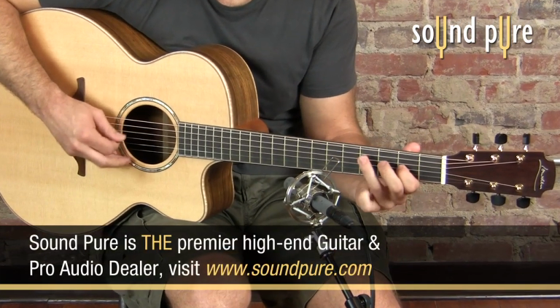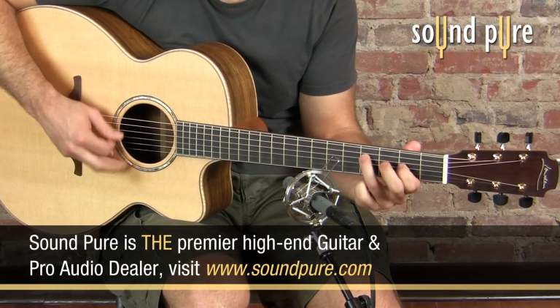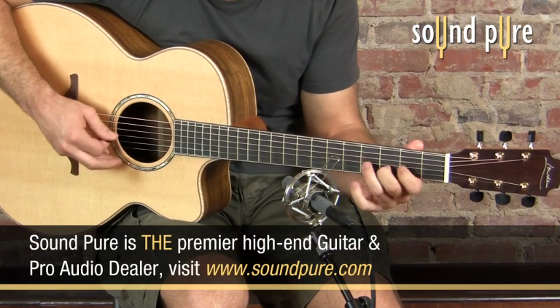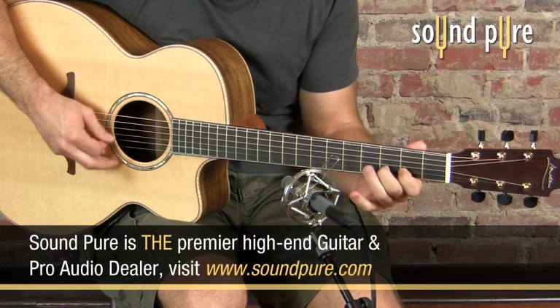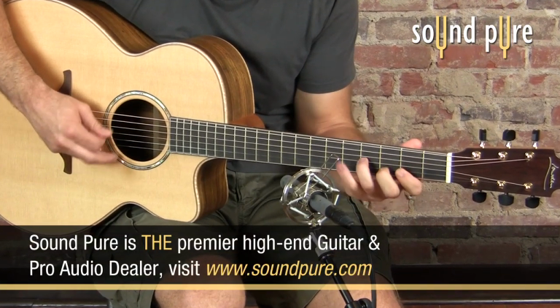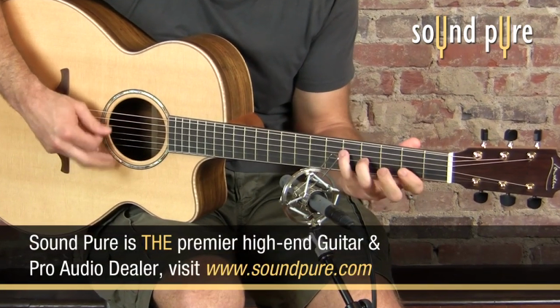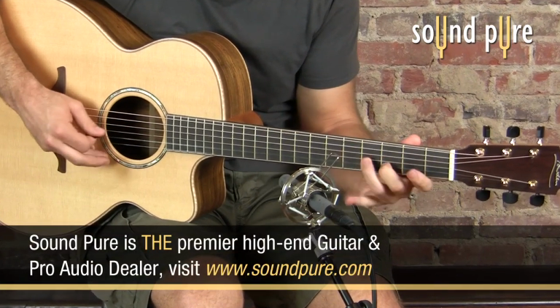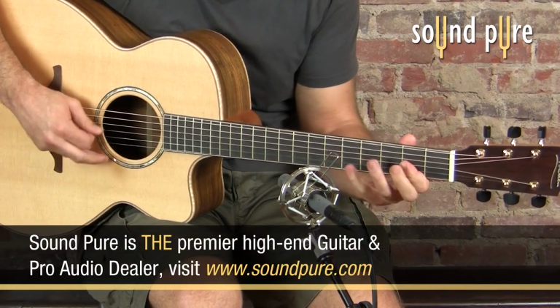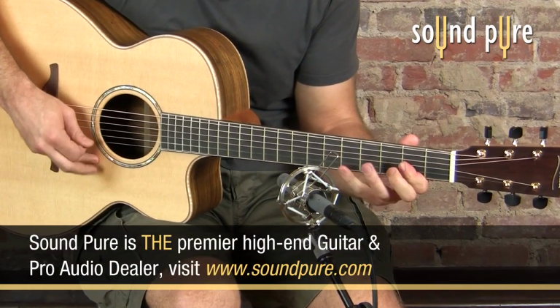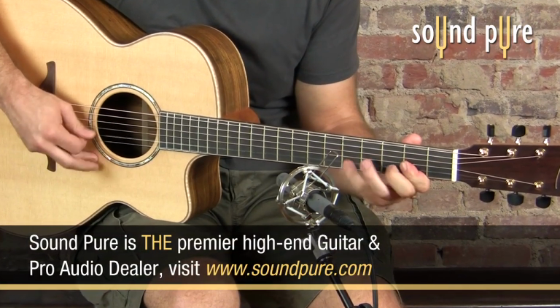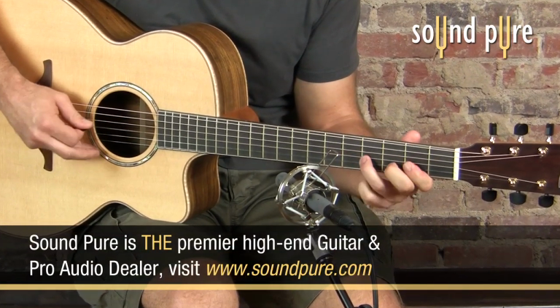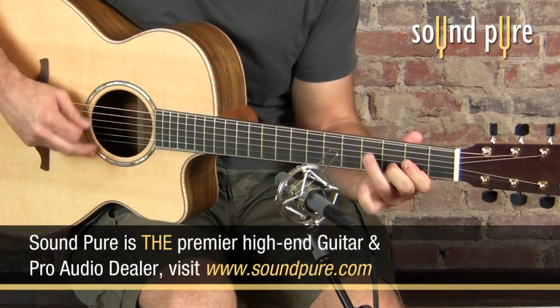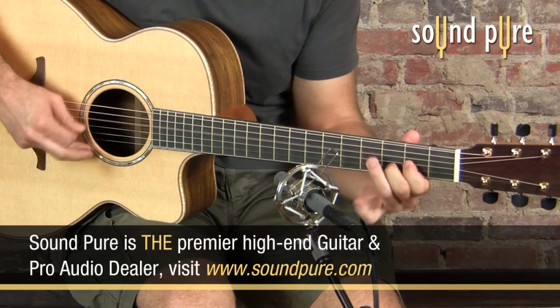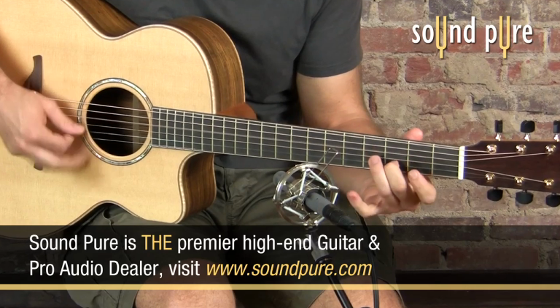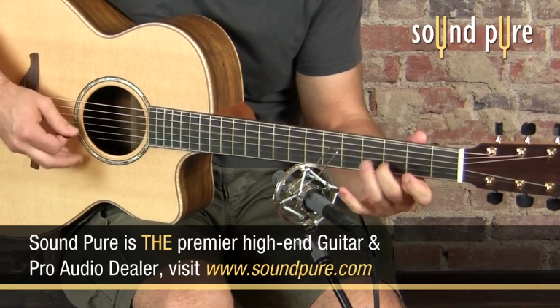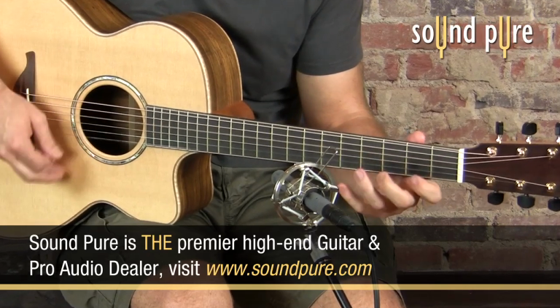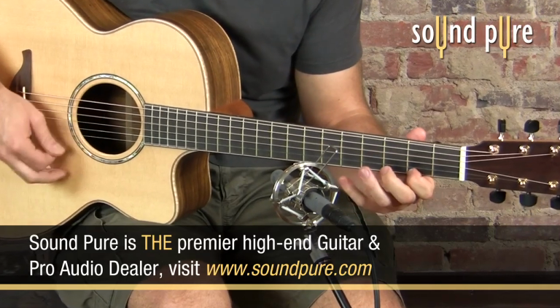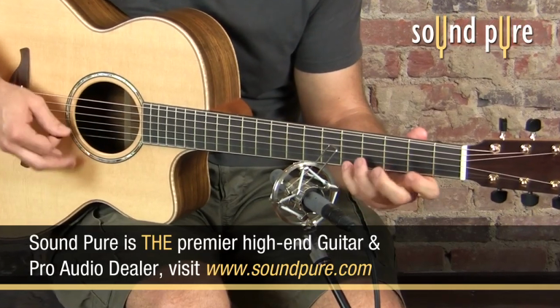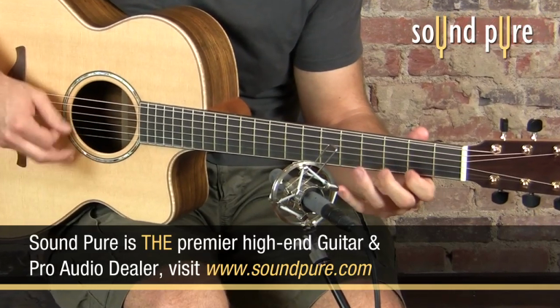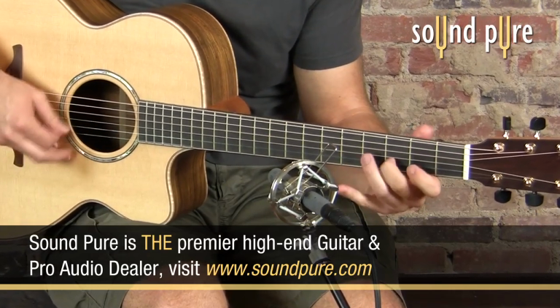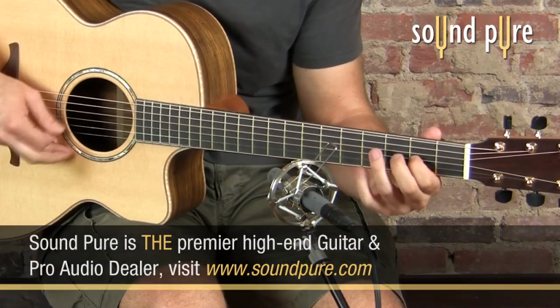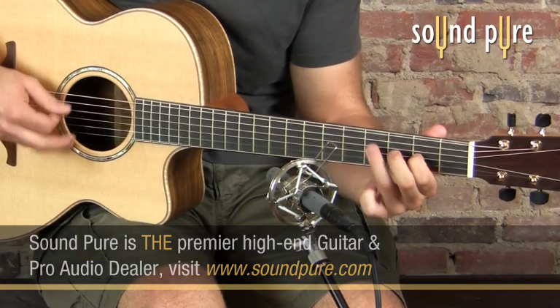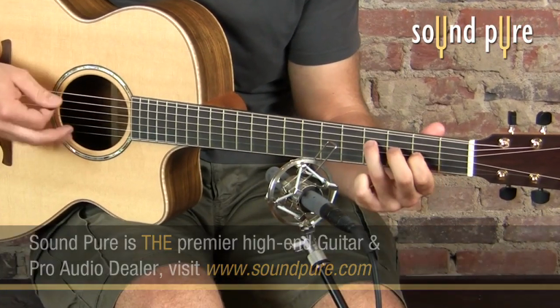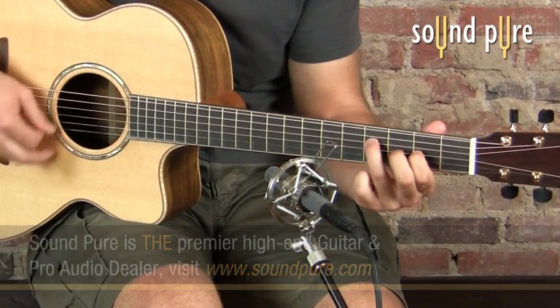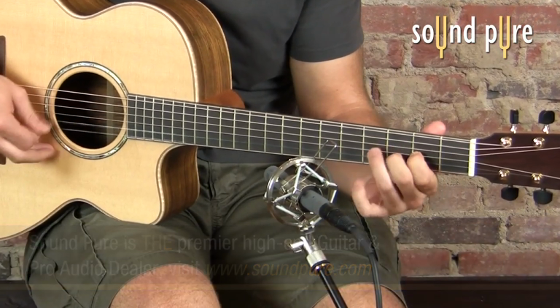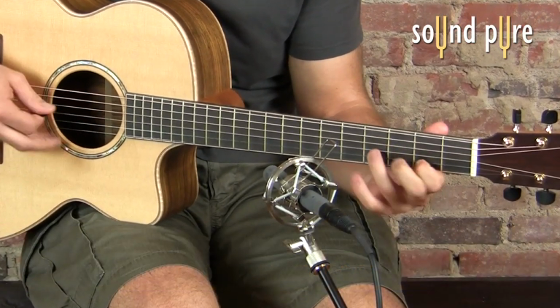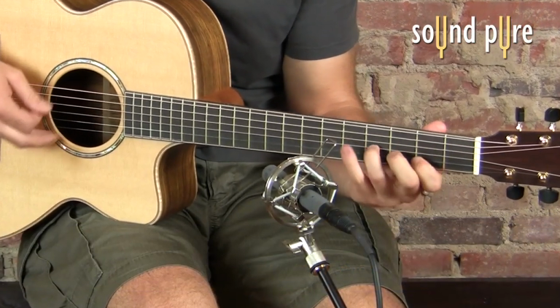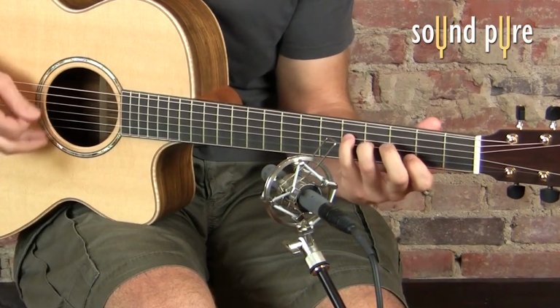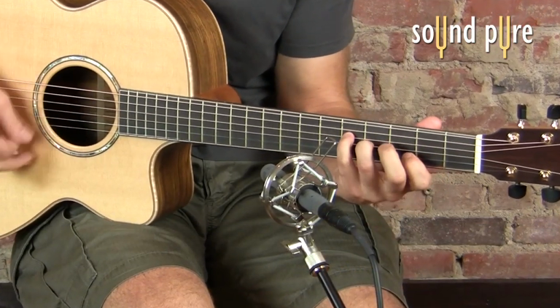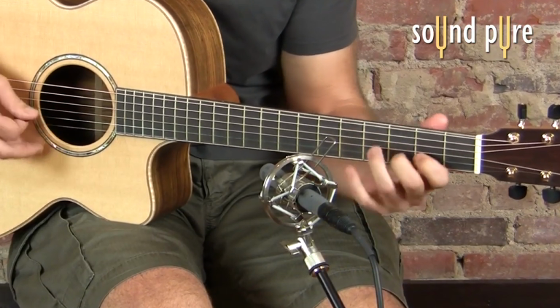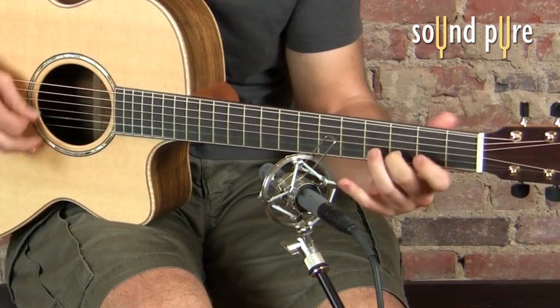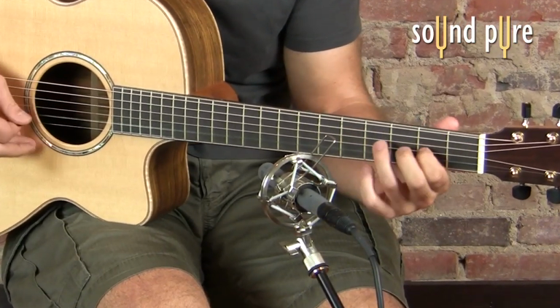Give us a call at Soundpeer to learn more about this, these fine microphones, or anything else that we can help you with. Thank you.